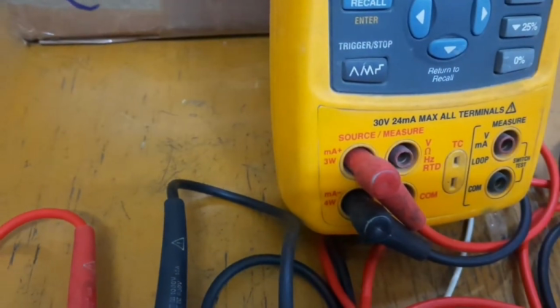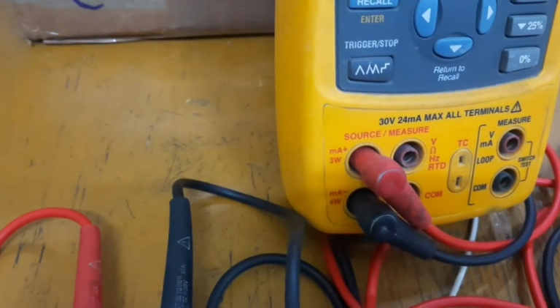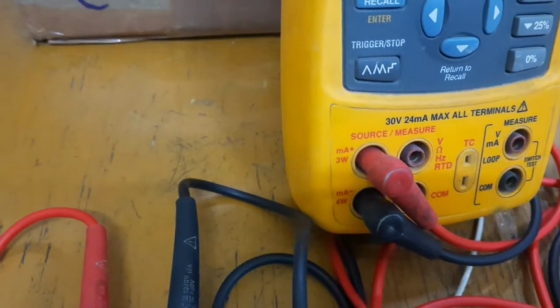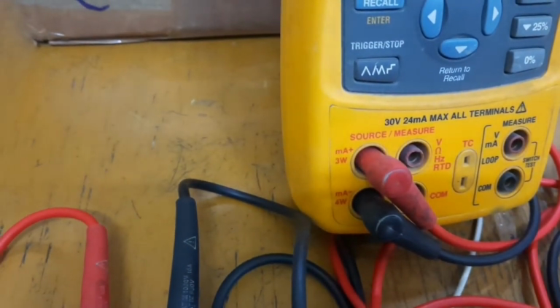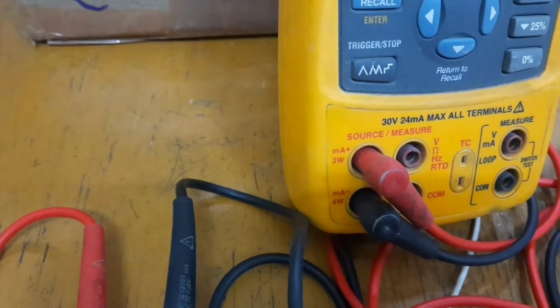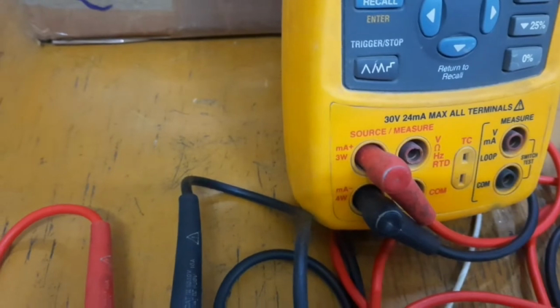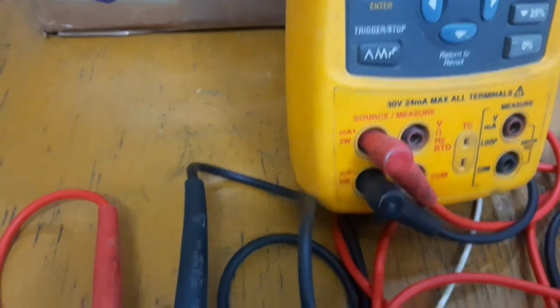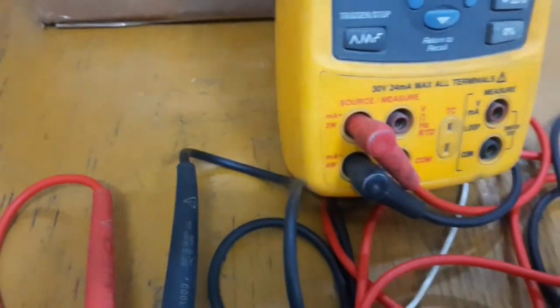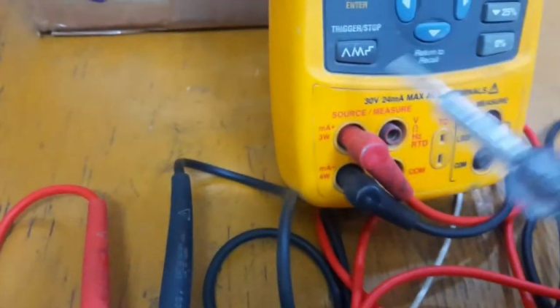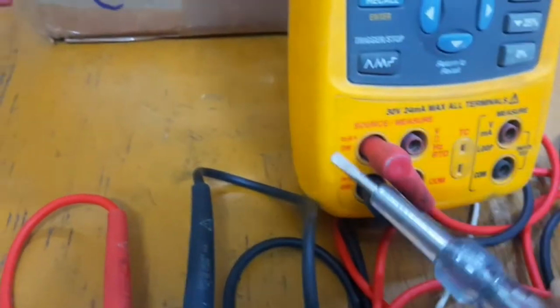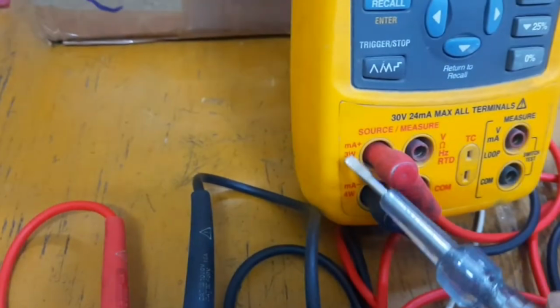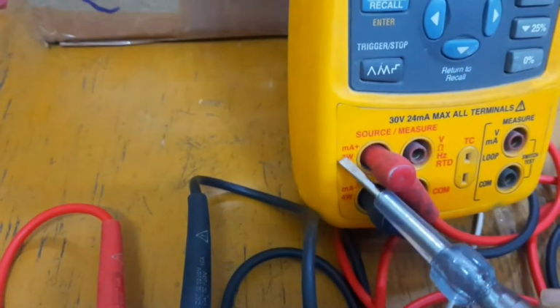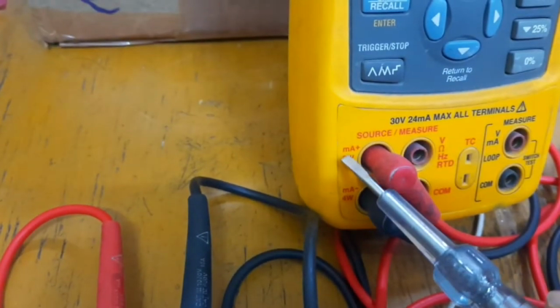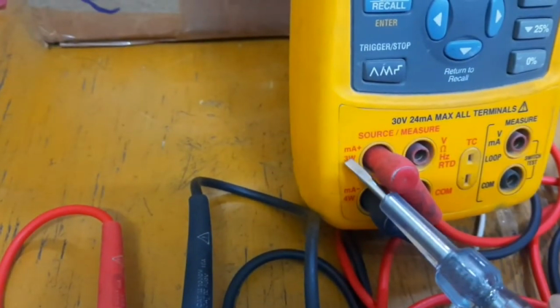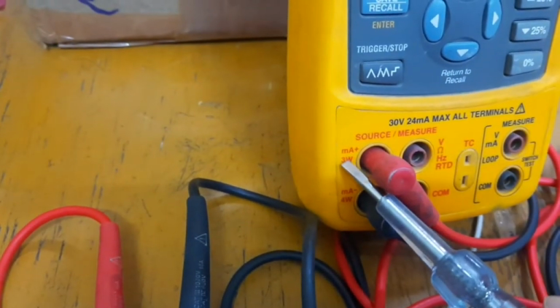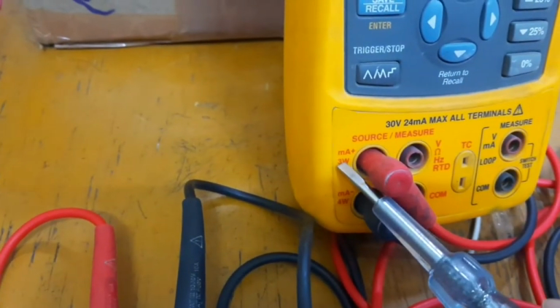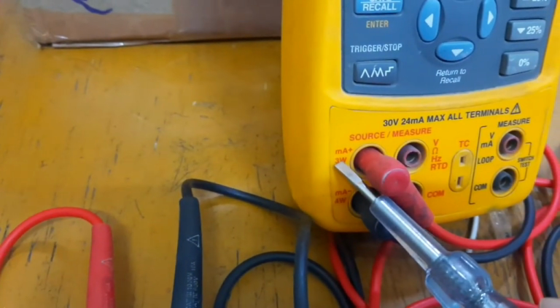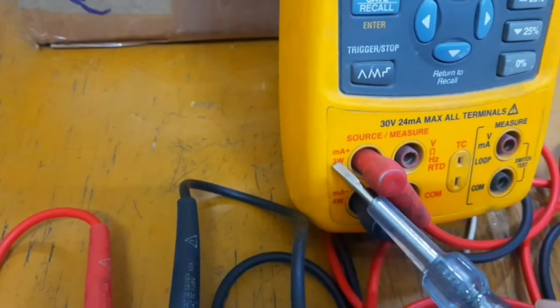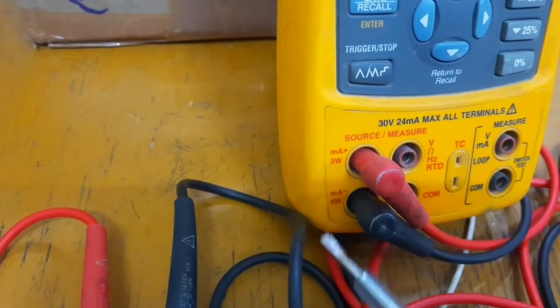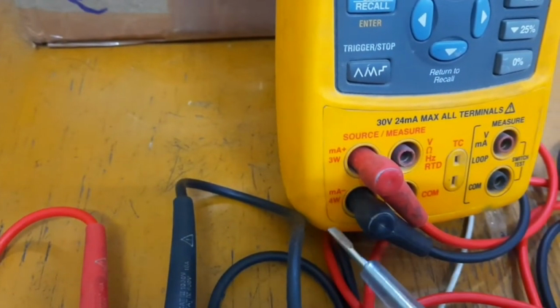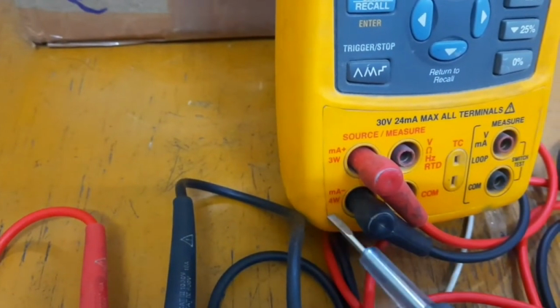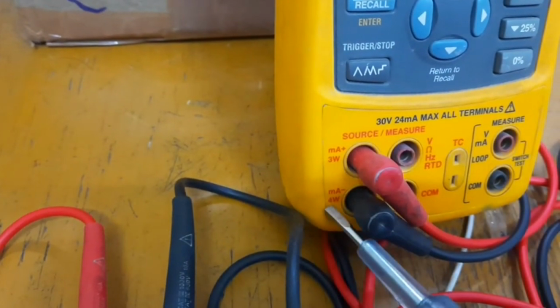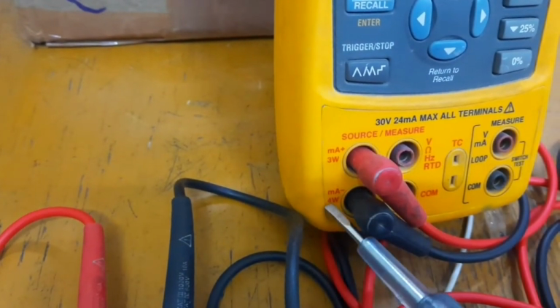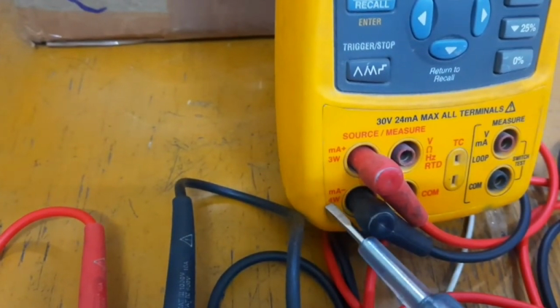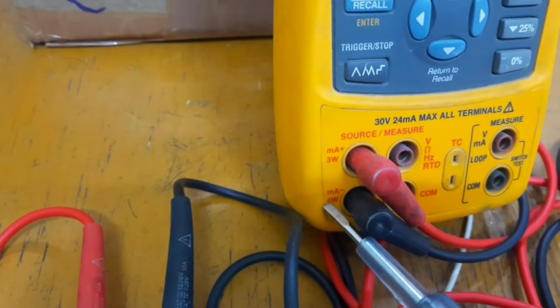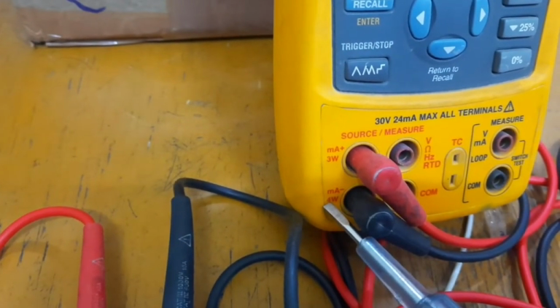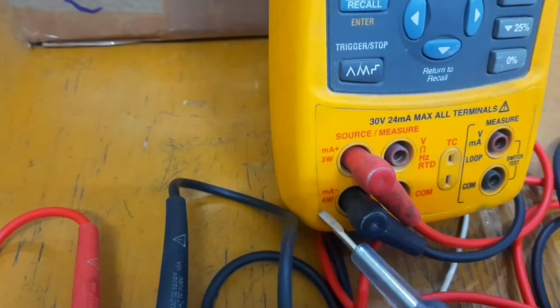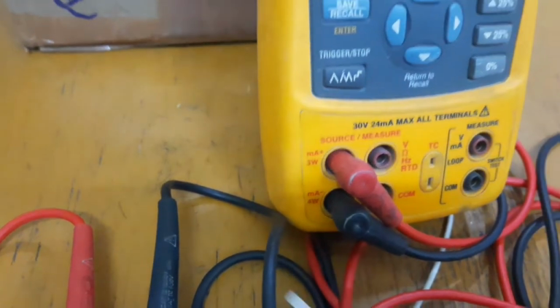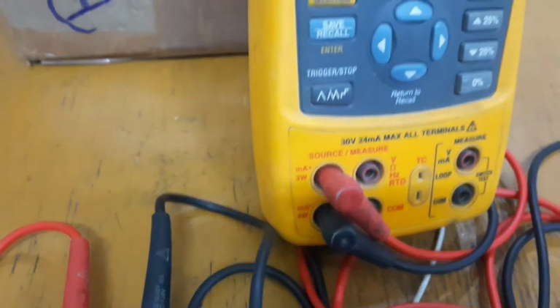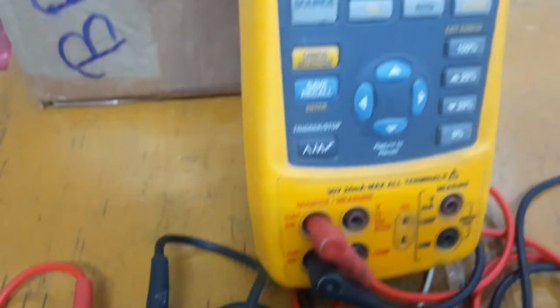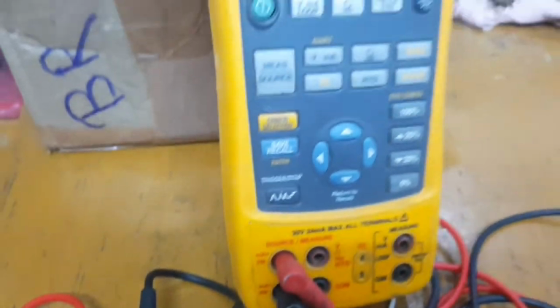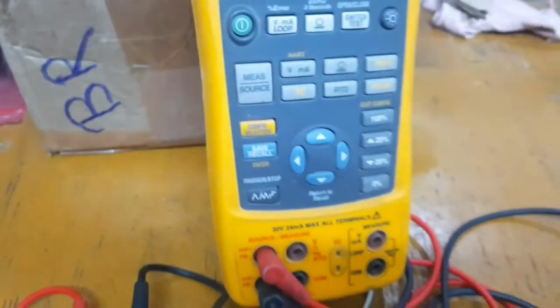We have to use Mill Ampere positive and Mill Ampere negative, black terminal connections.